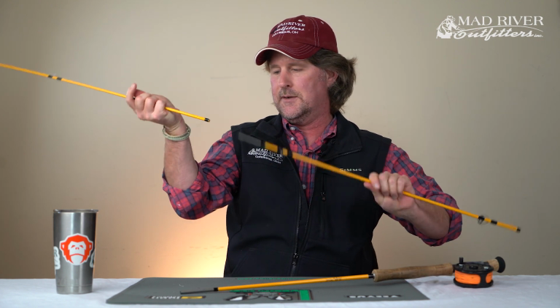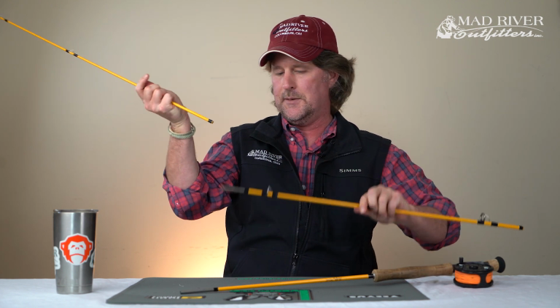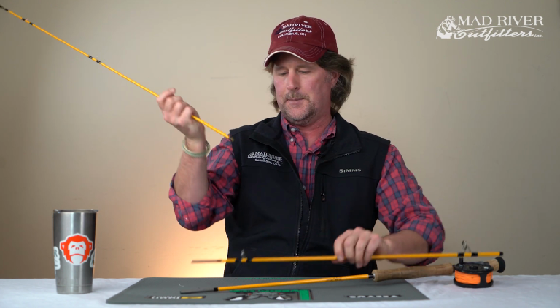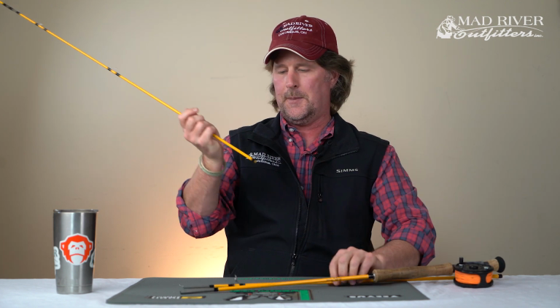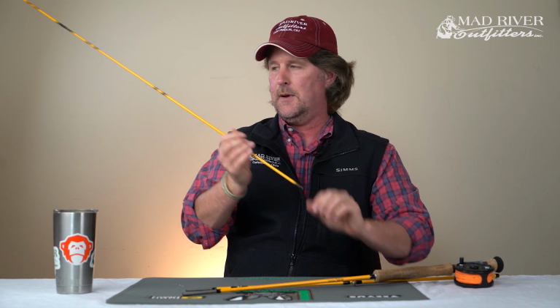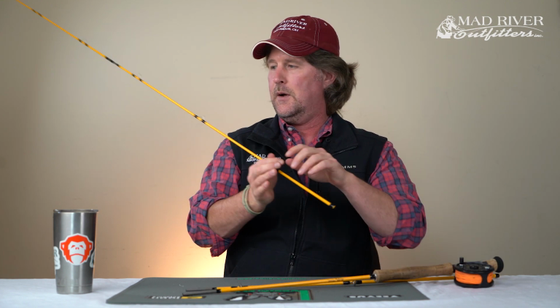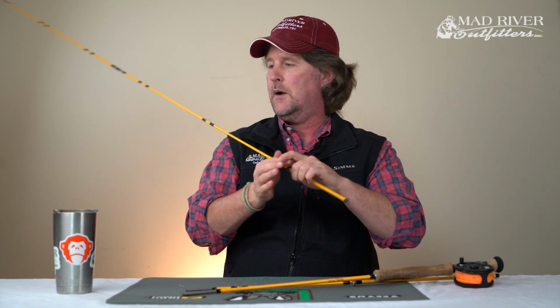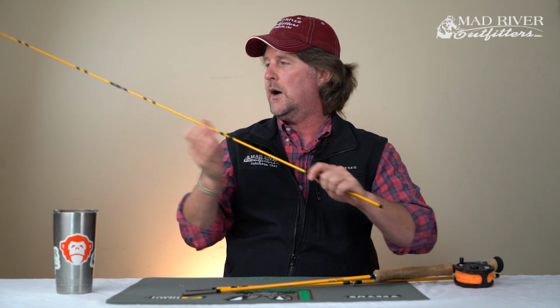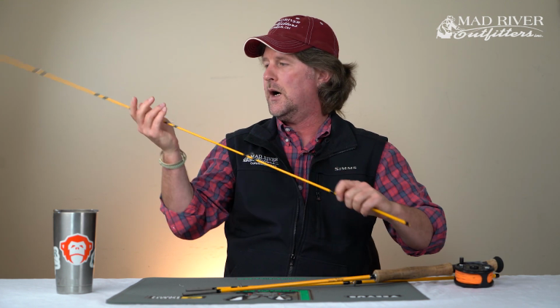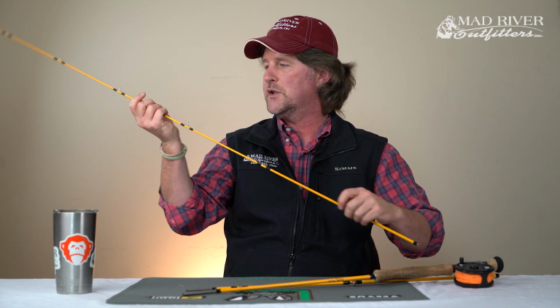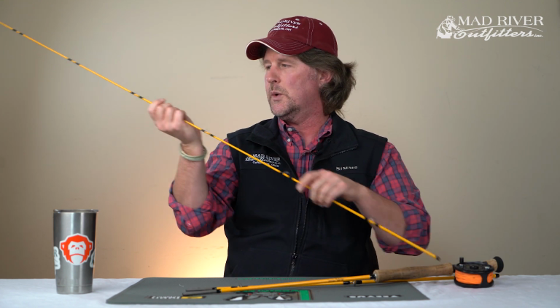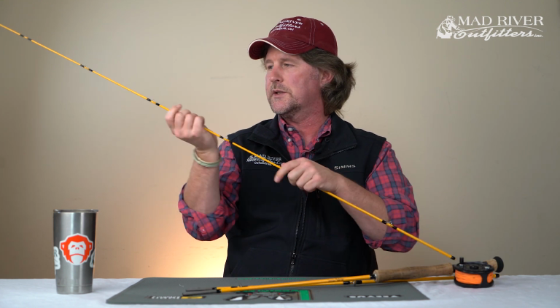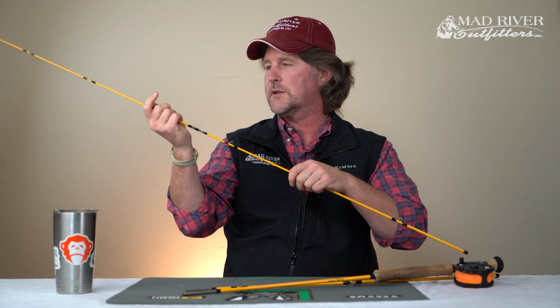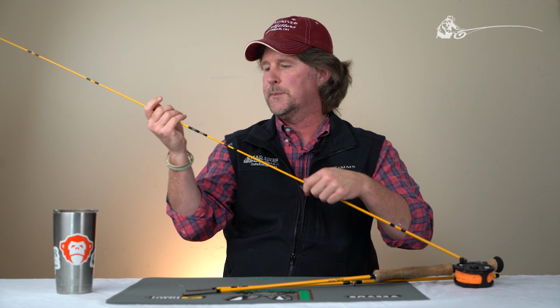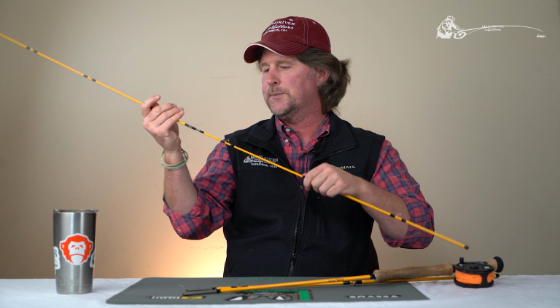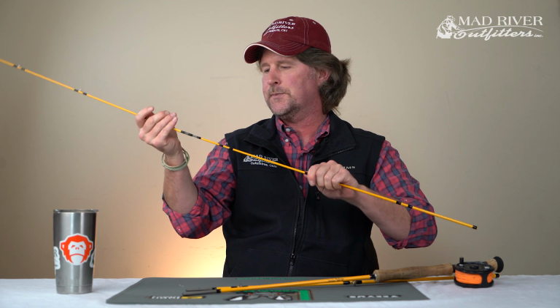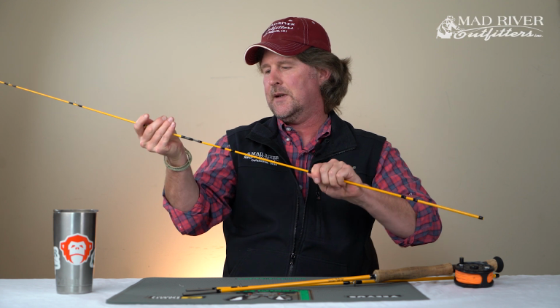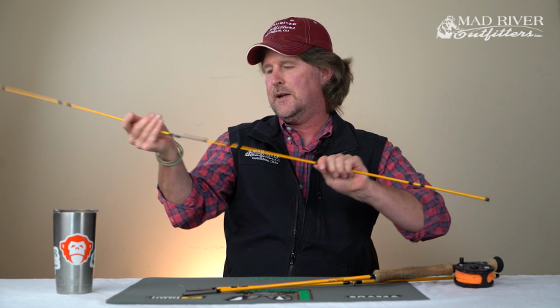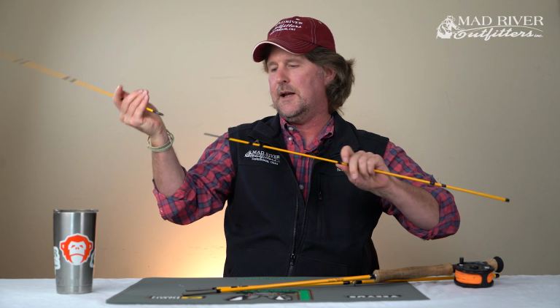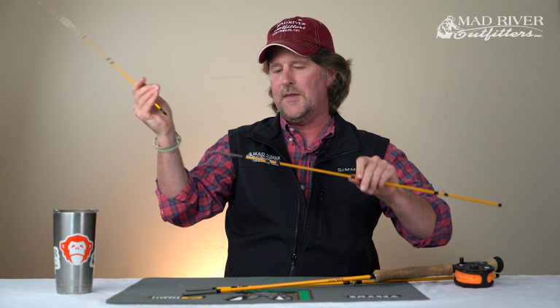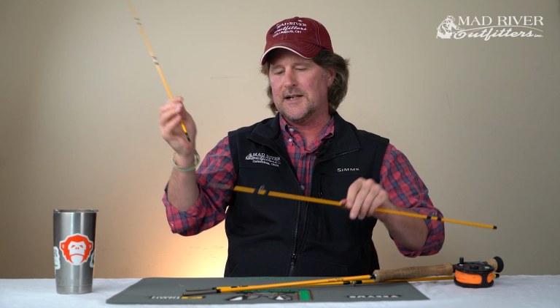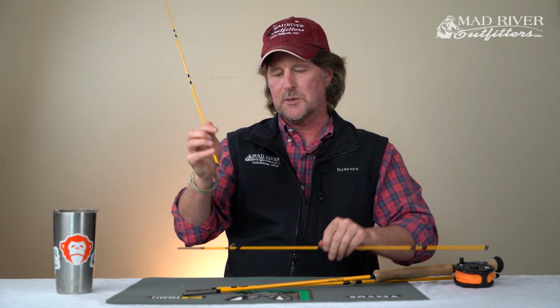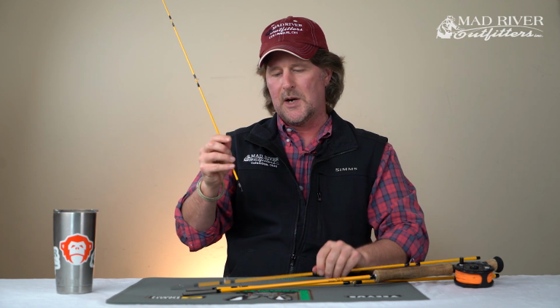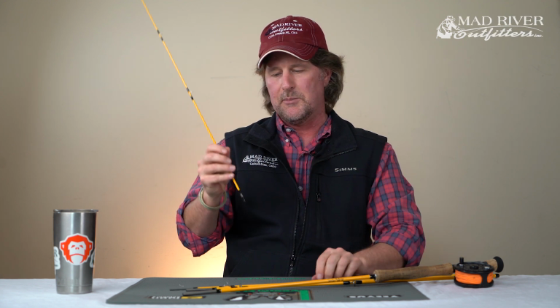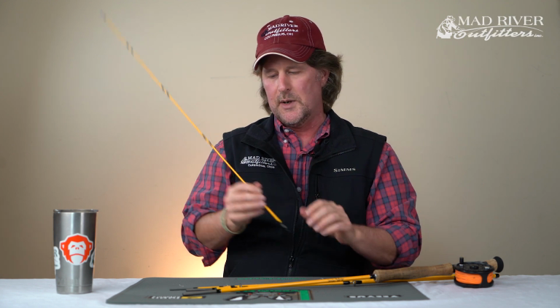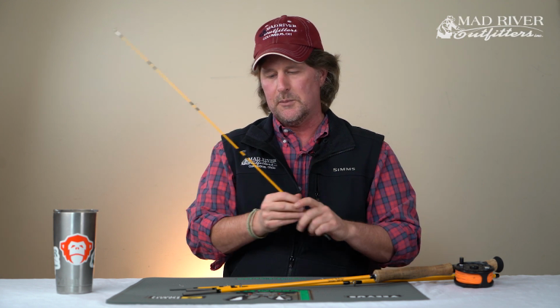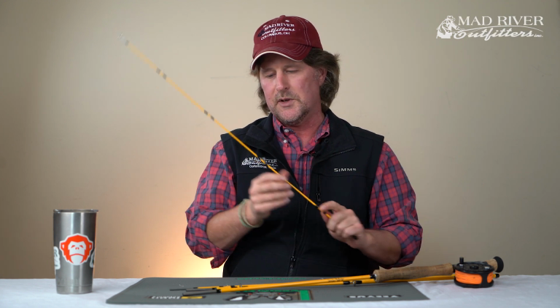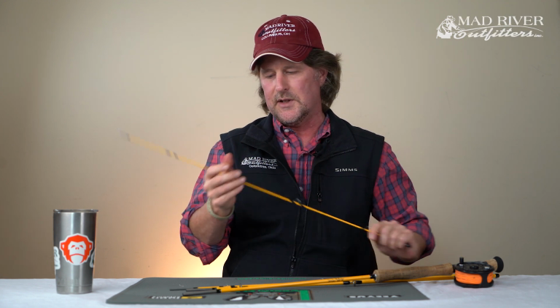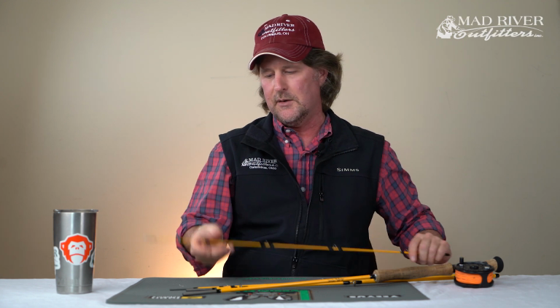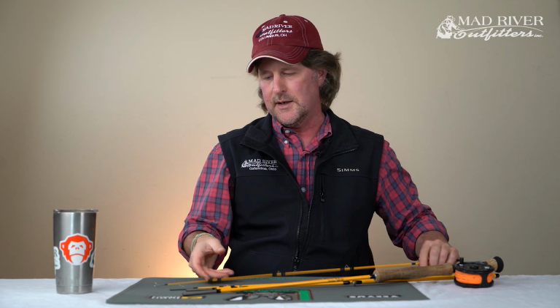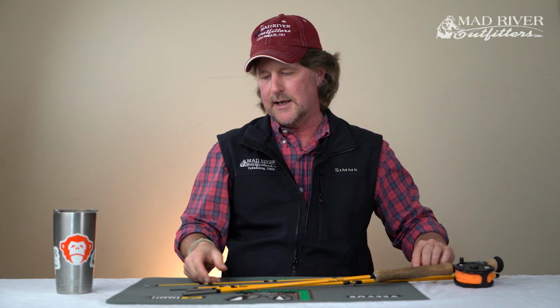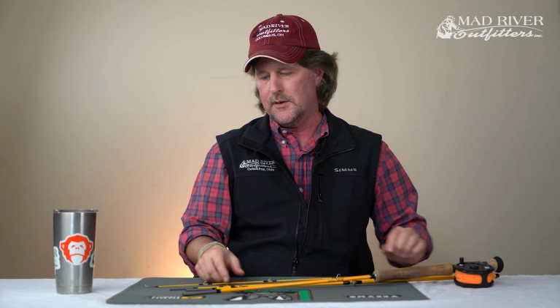And then you can untwist, untwist — and that's the proper way to put a fly rod together.